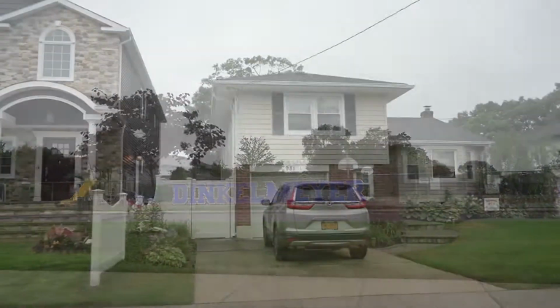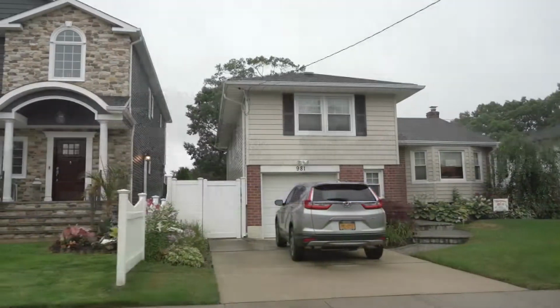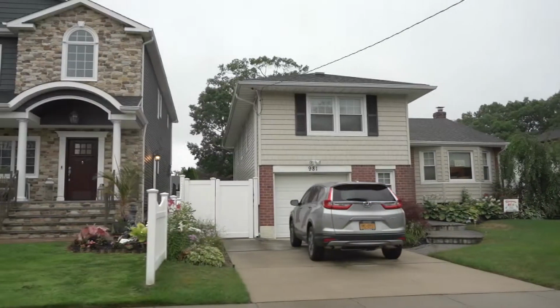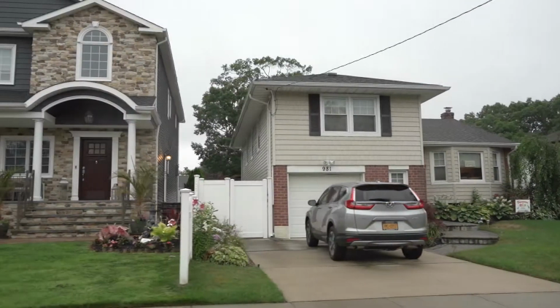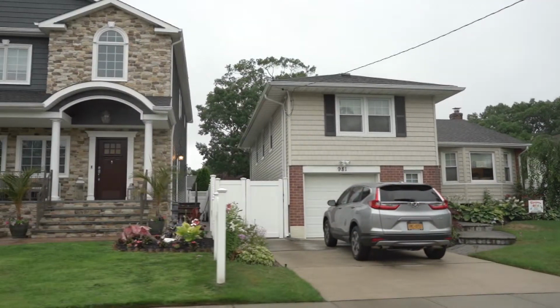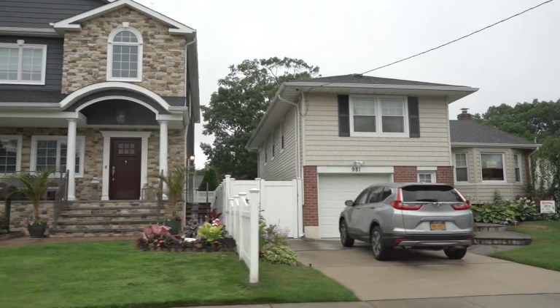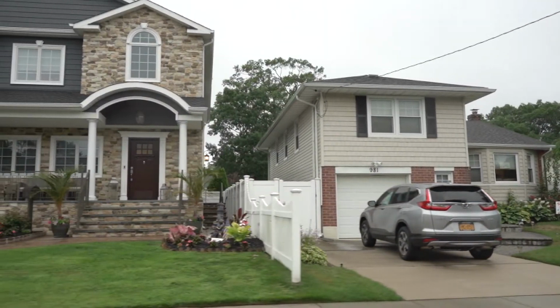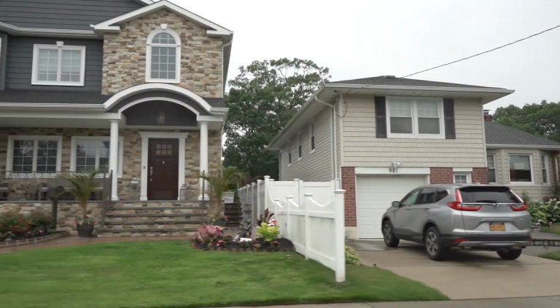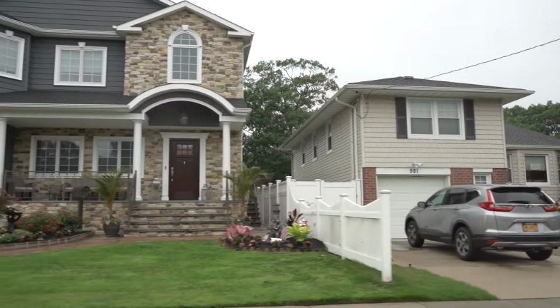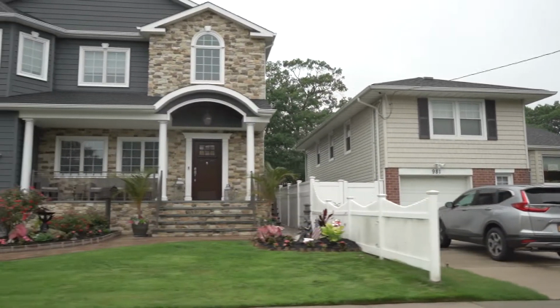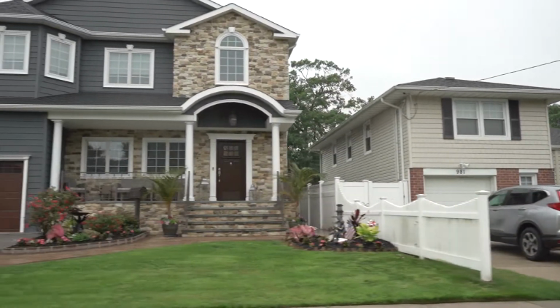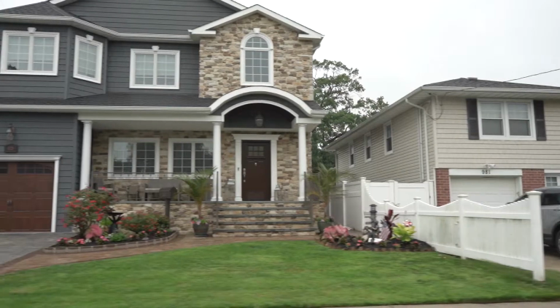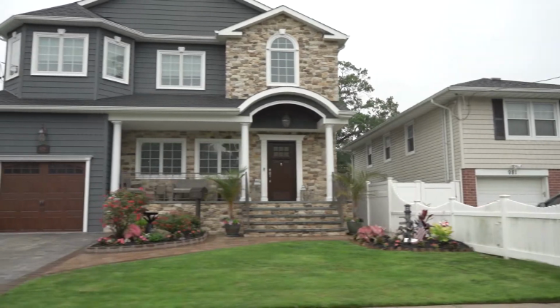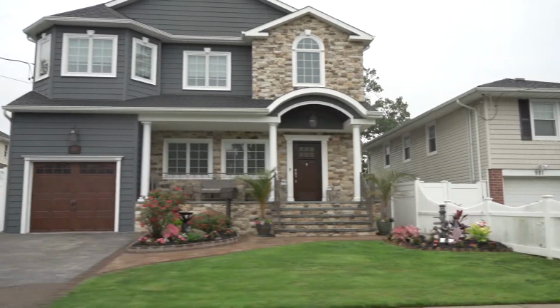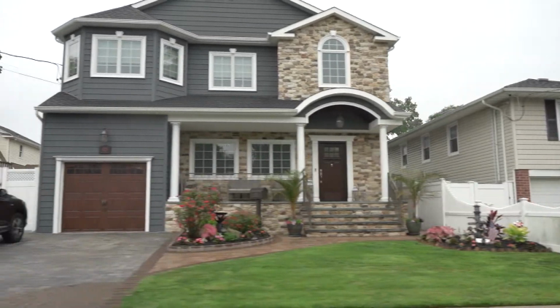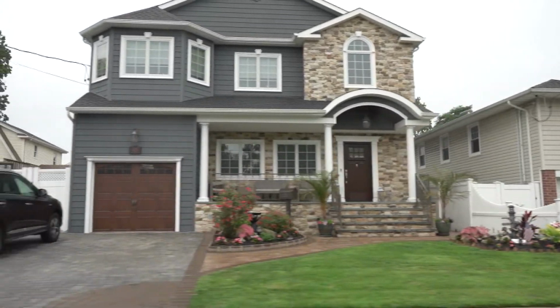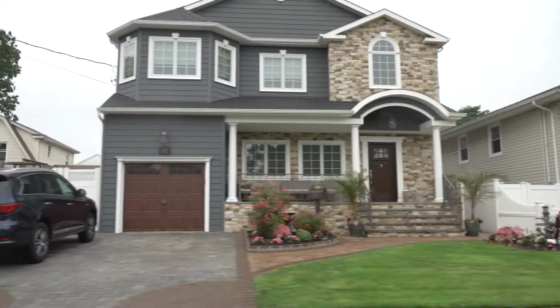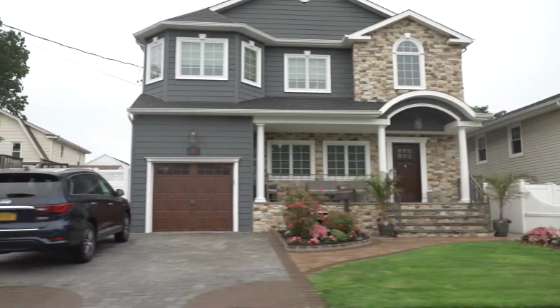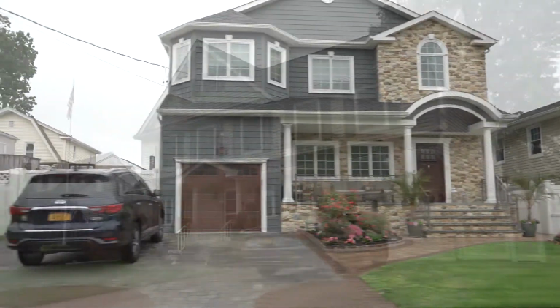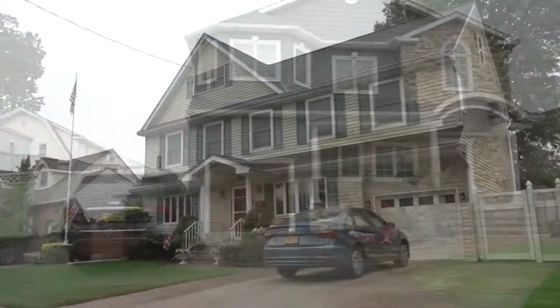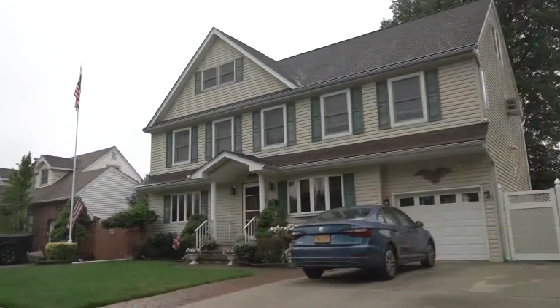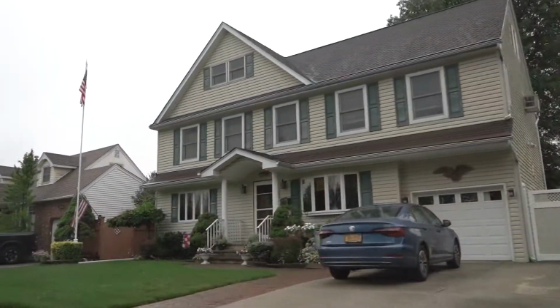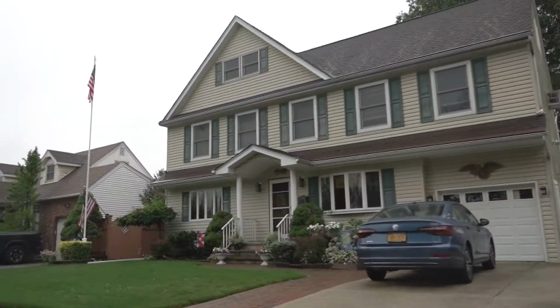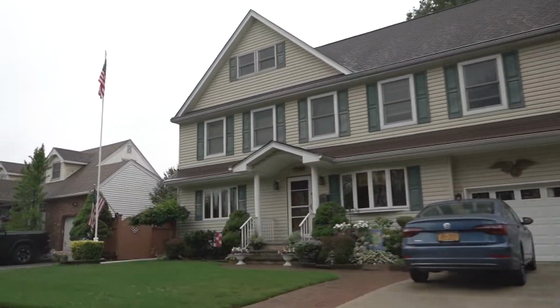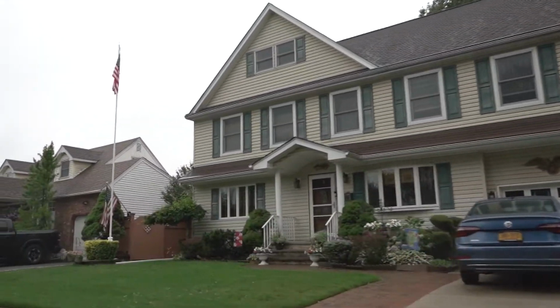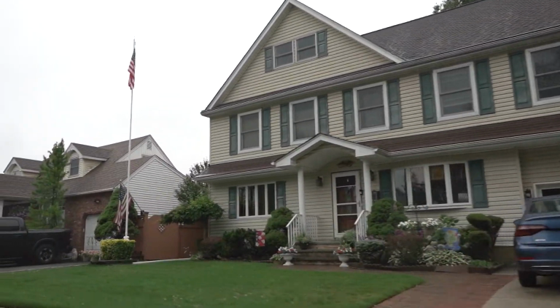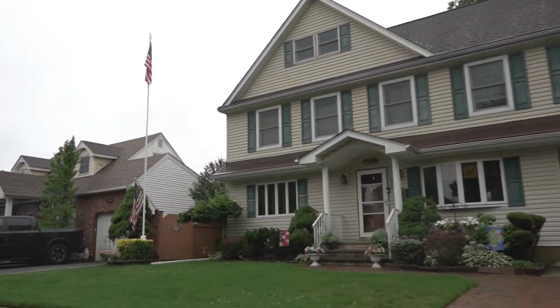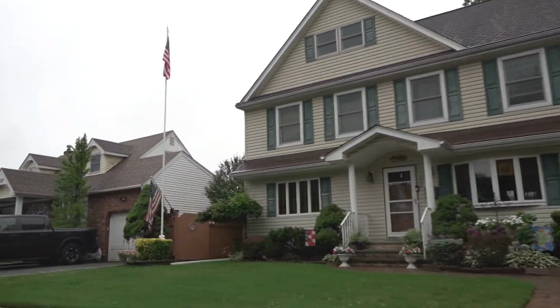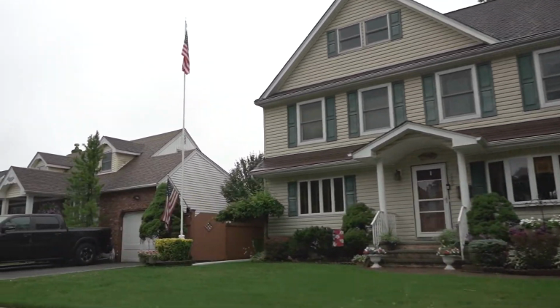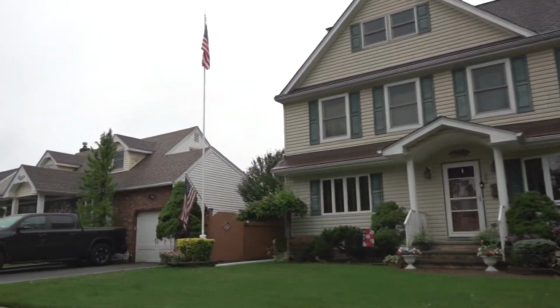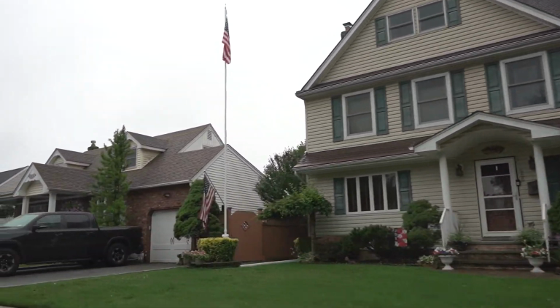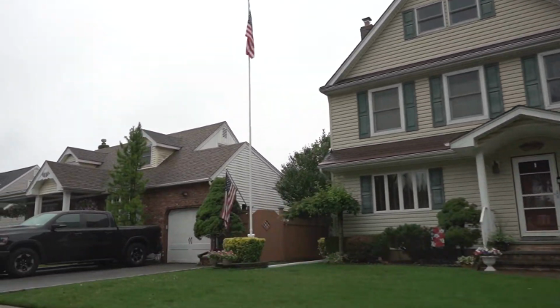People don't leave here — they expand as needed. As you can see, a lot of the capes in the neighborhood have been turned into colonials.